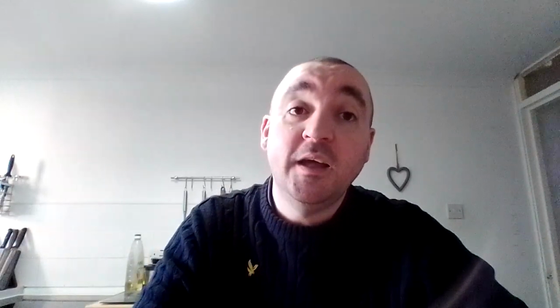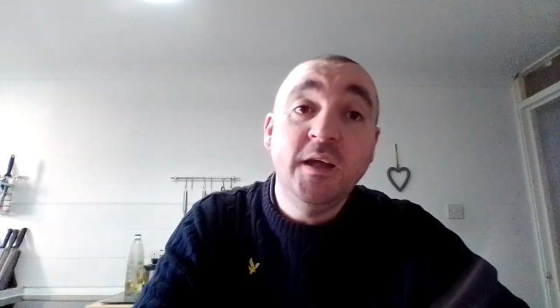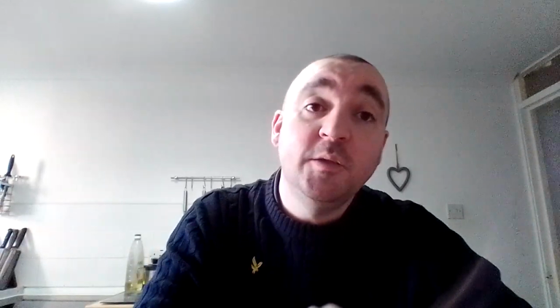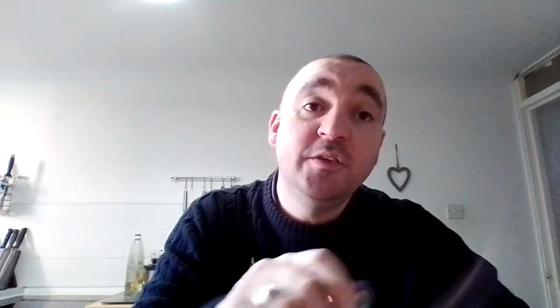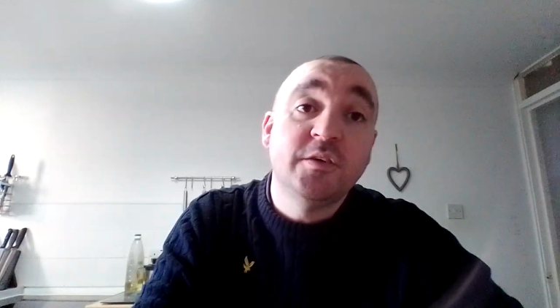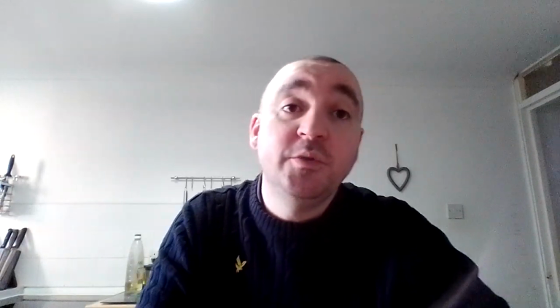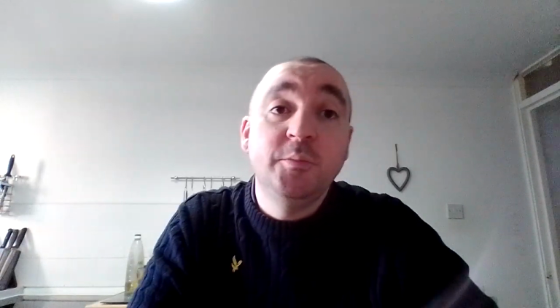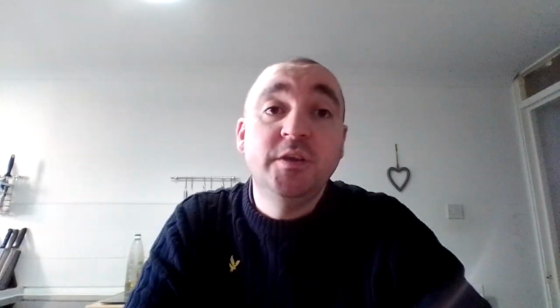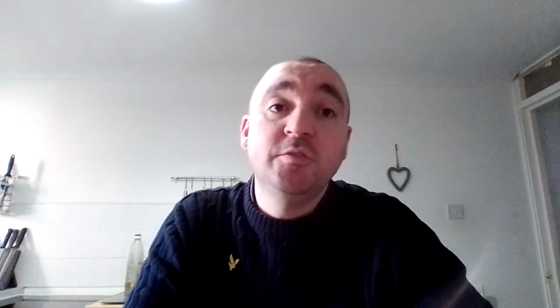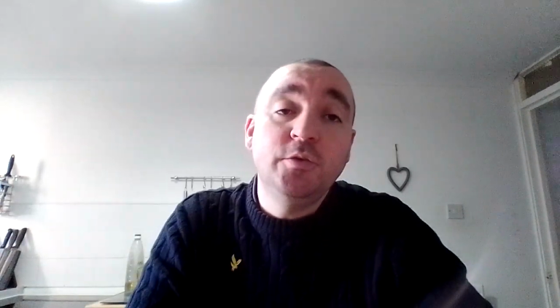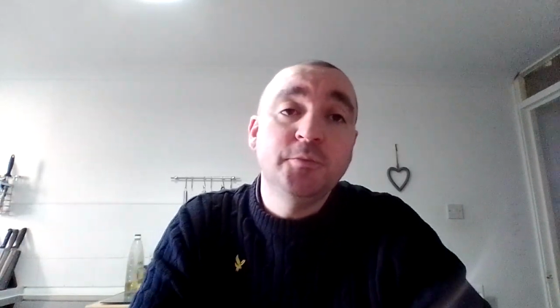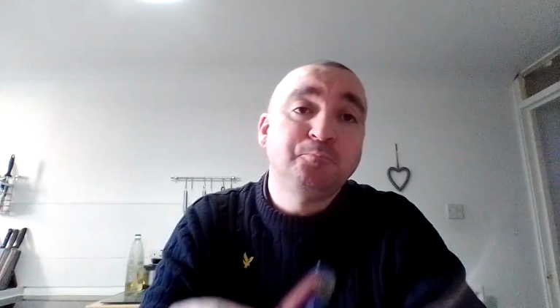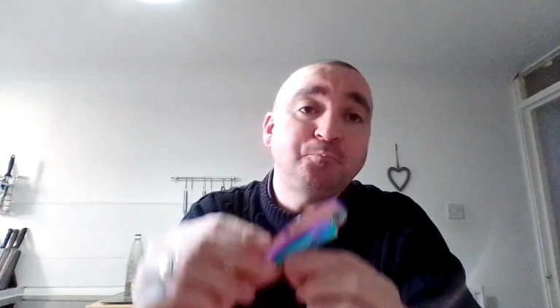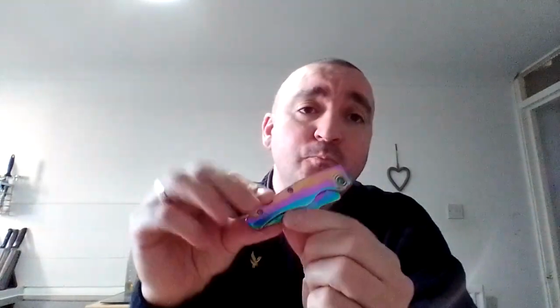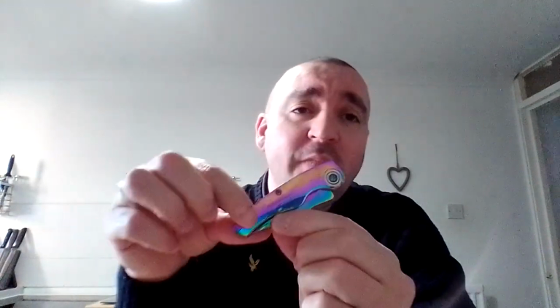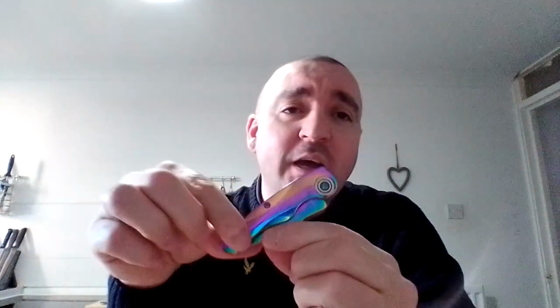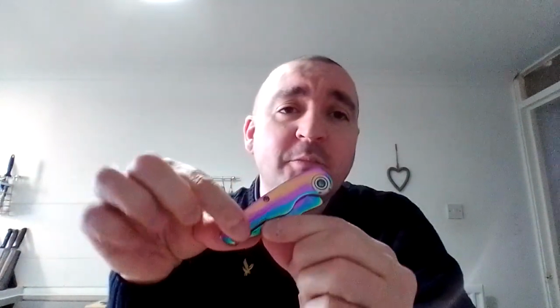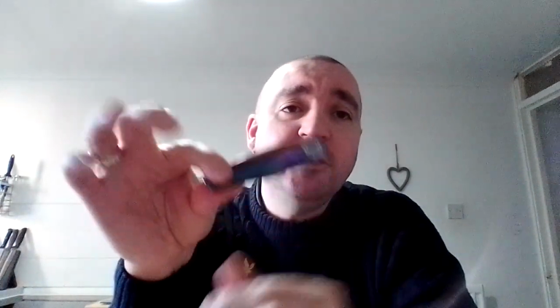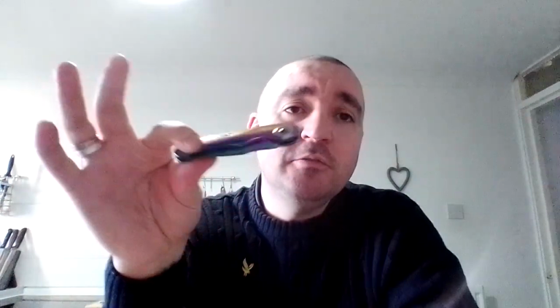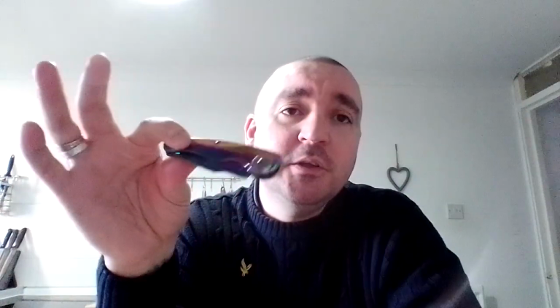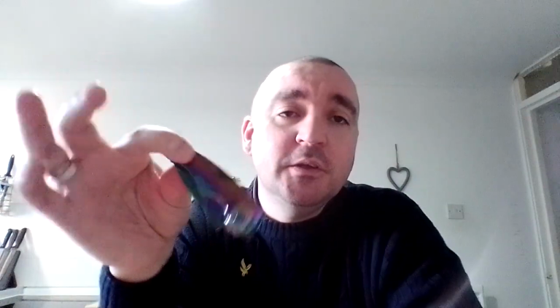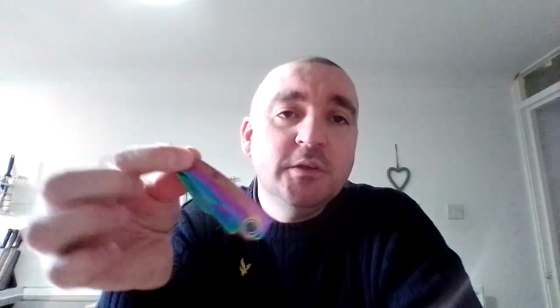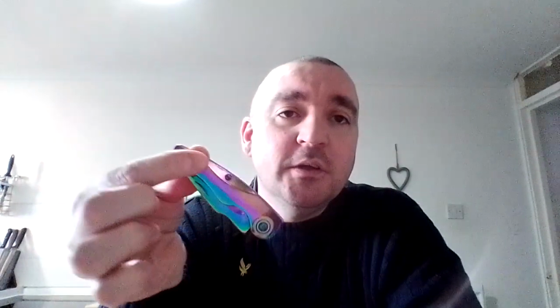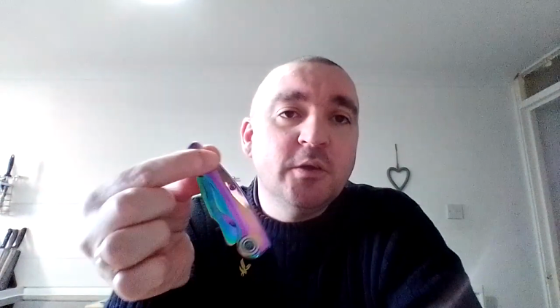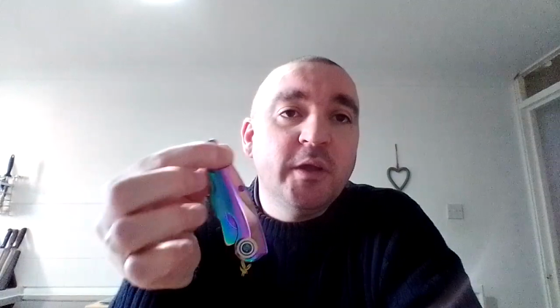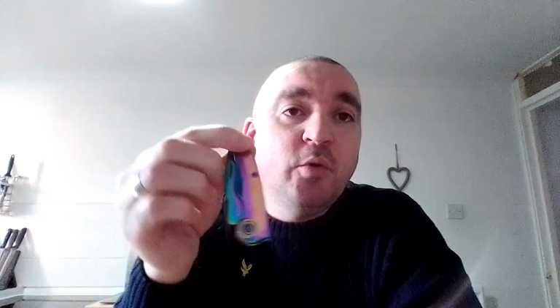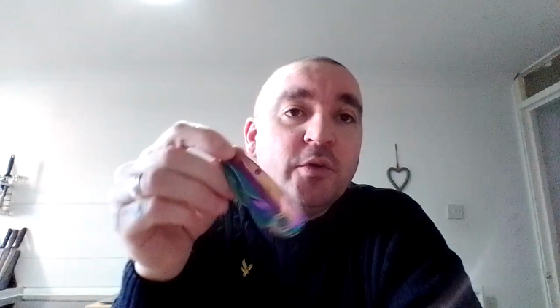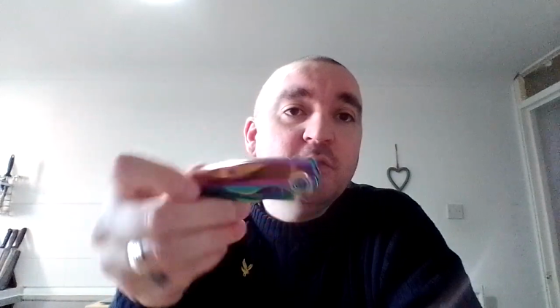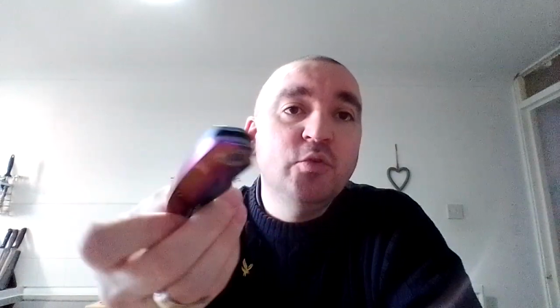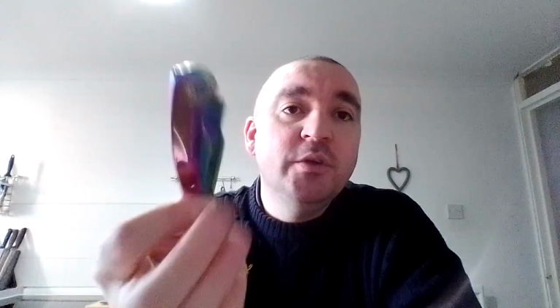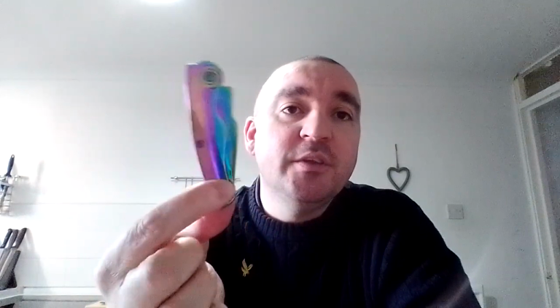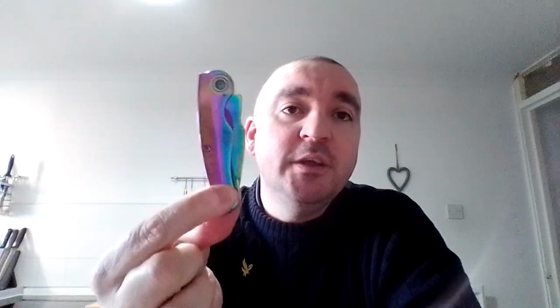Hi, Peter, PMC Knives and Tools. A little quick pocket knife review here today.